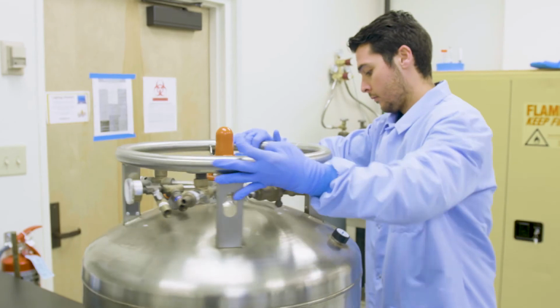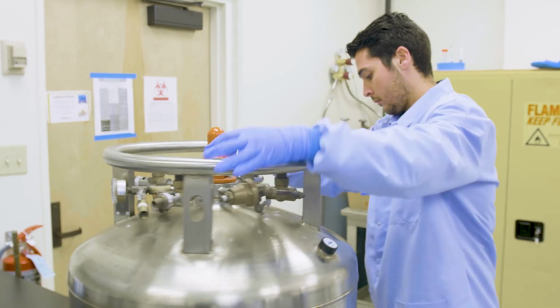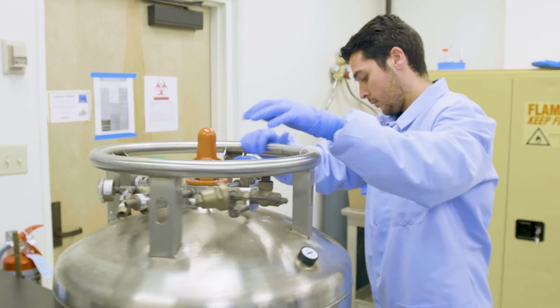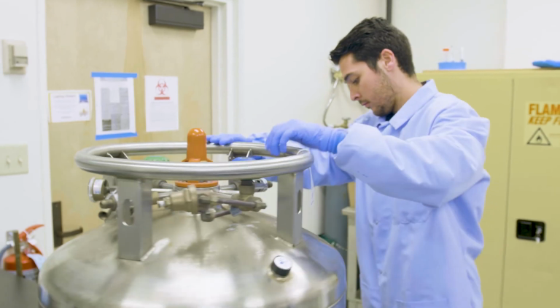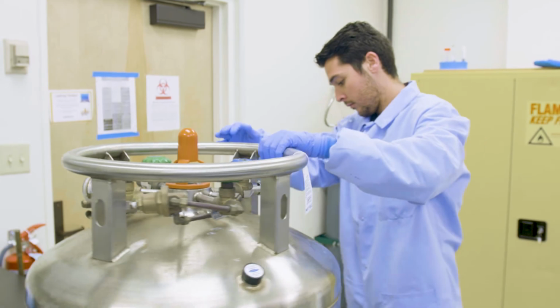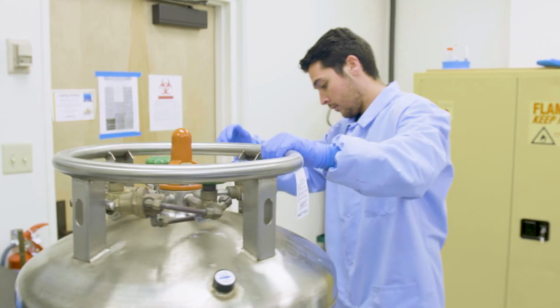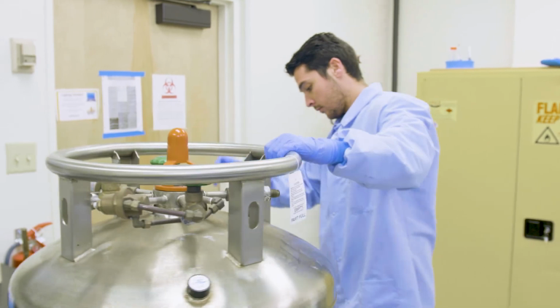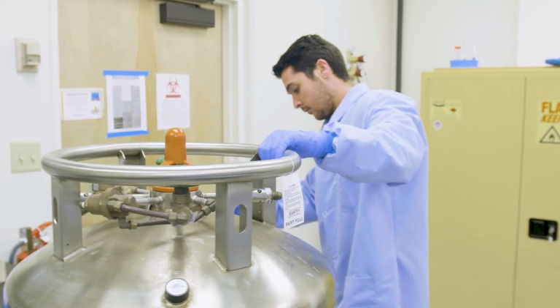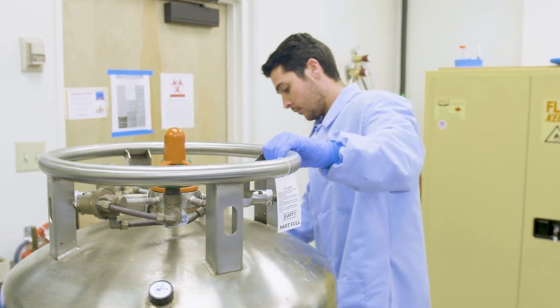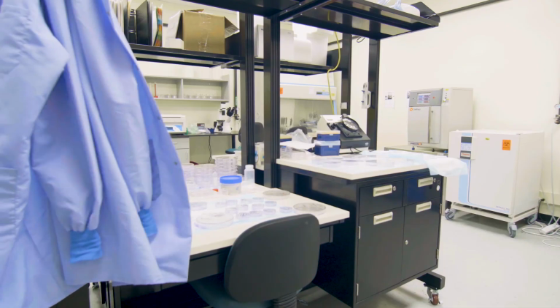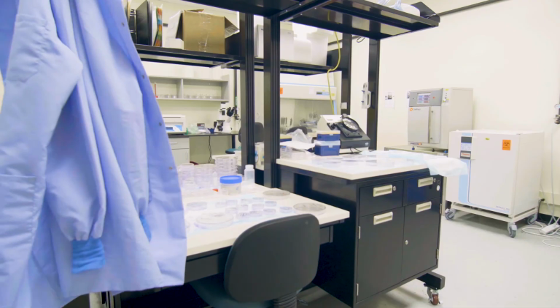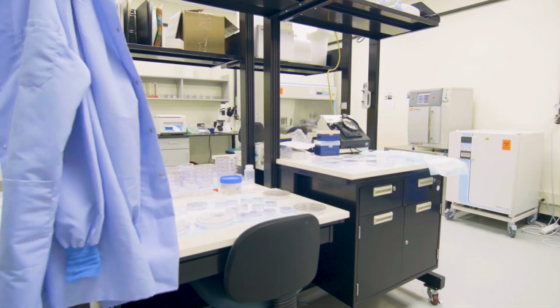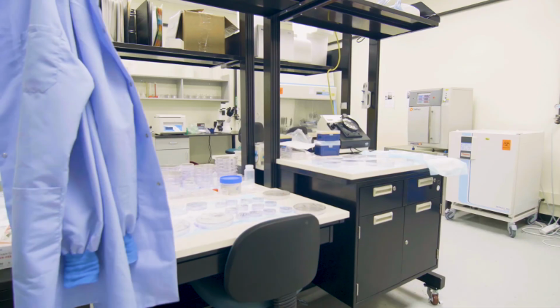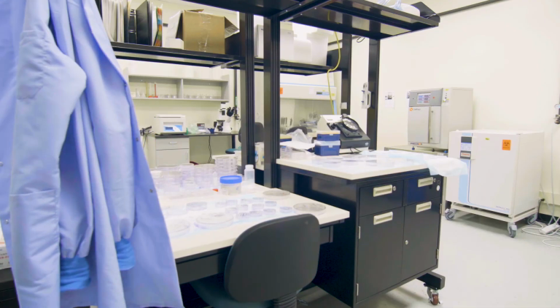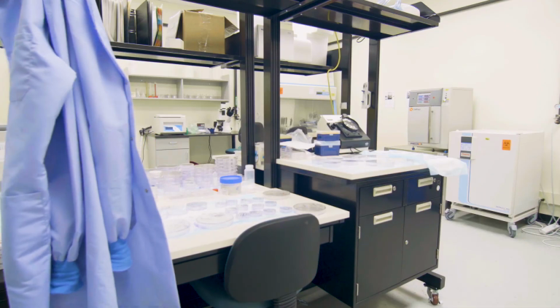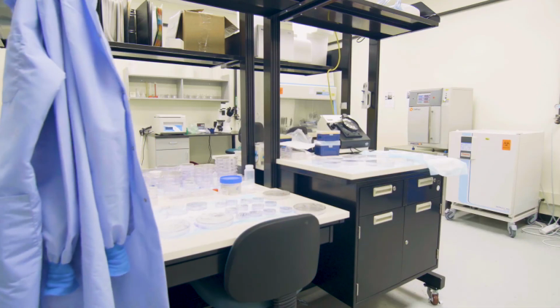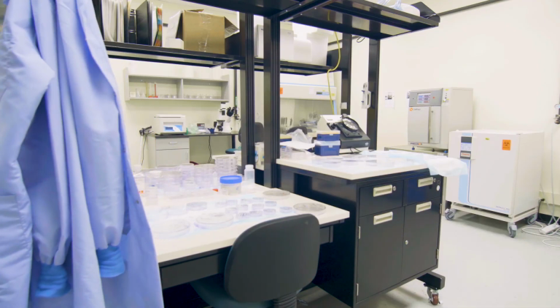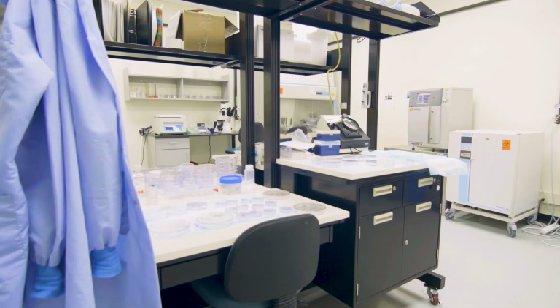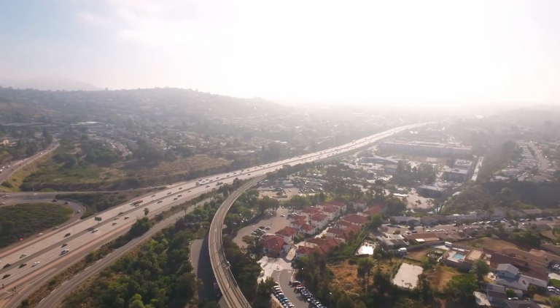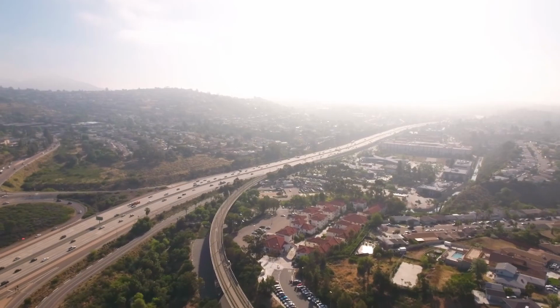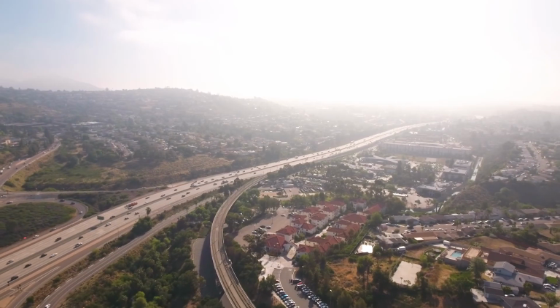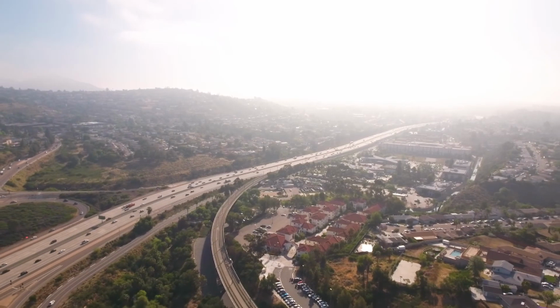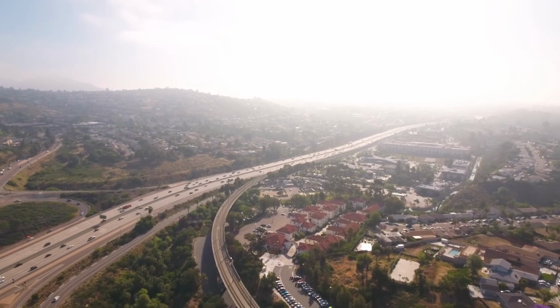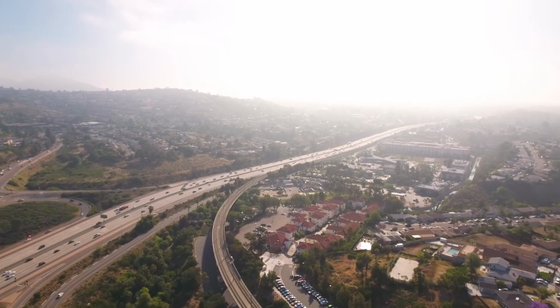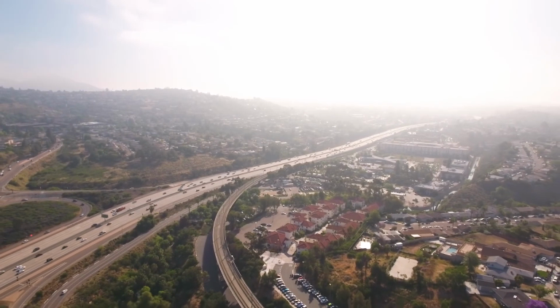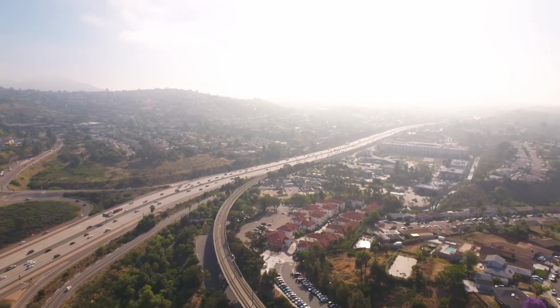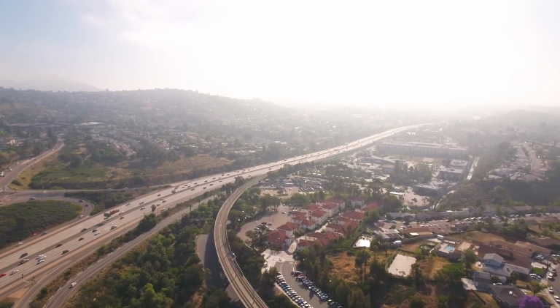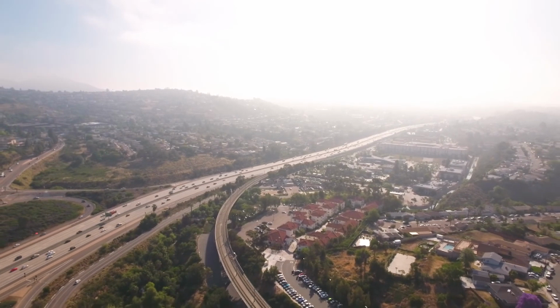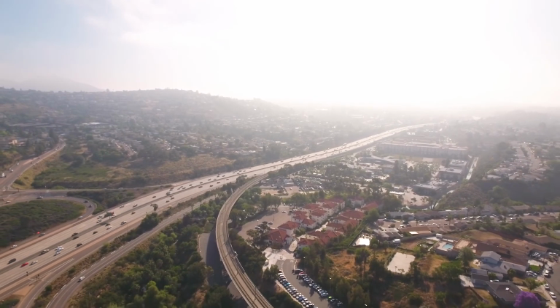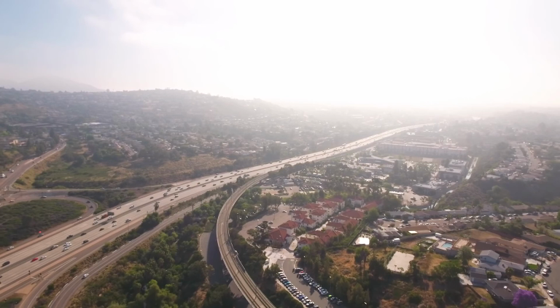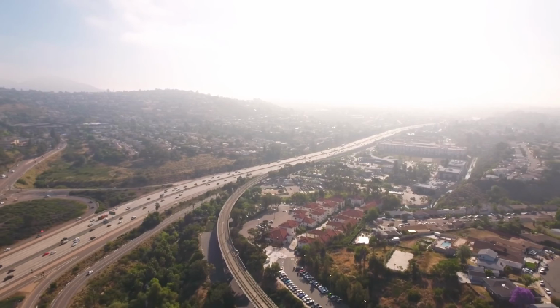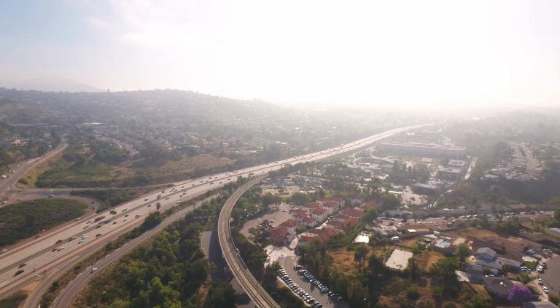For further information and to find out how CELRAD can help achieve the biological results you desire directly in your lab, contact Precision X-Ray today.